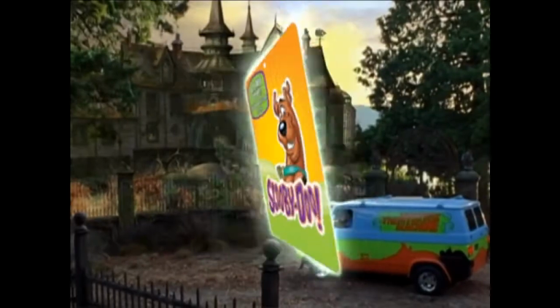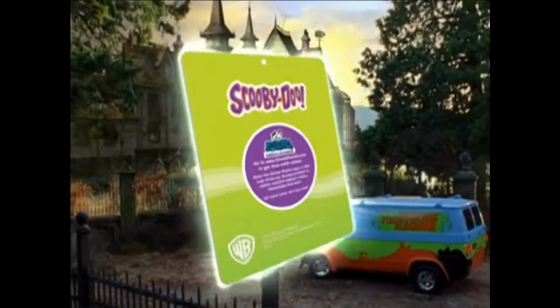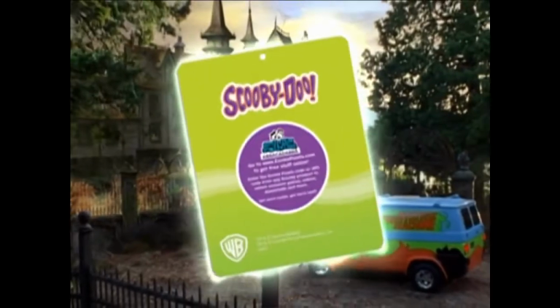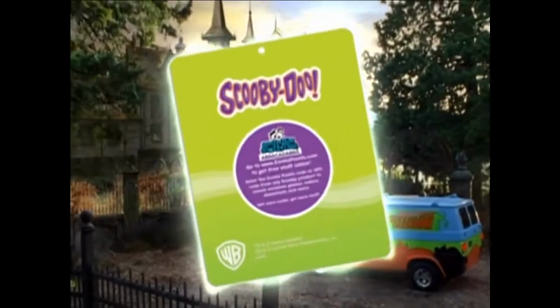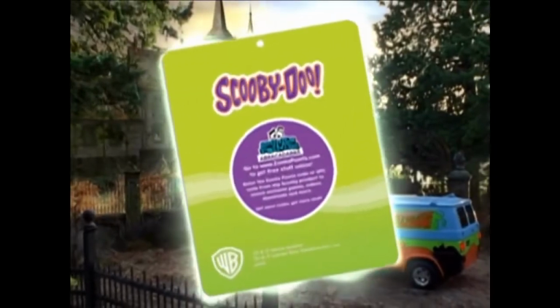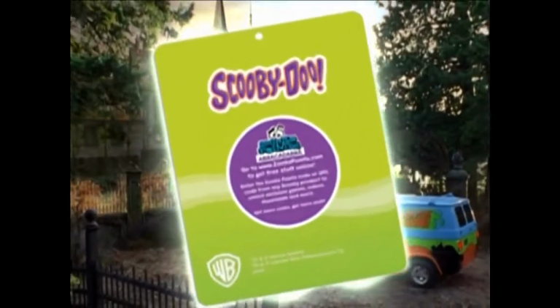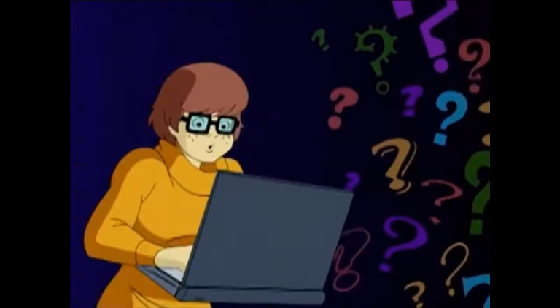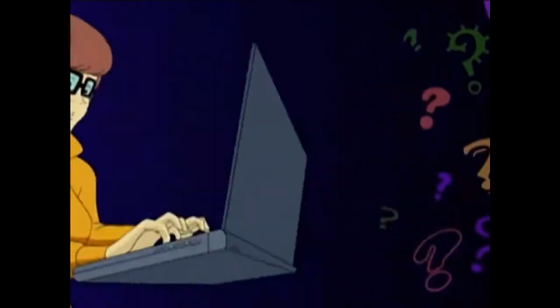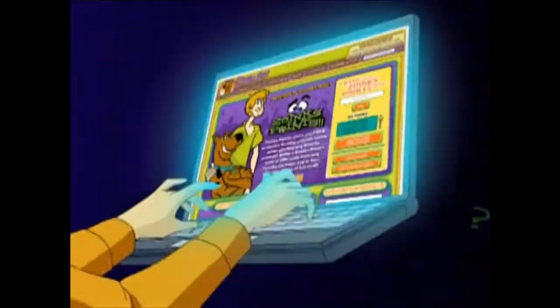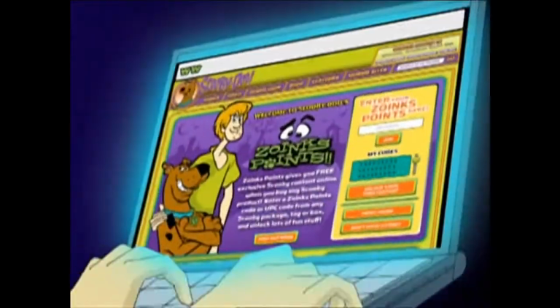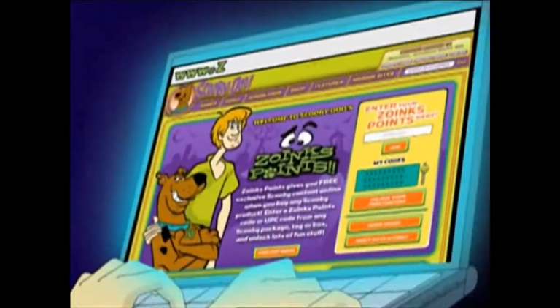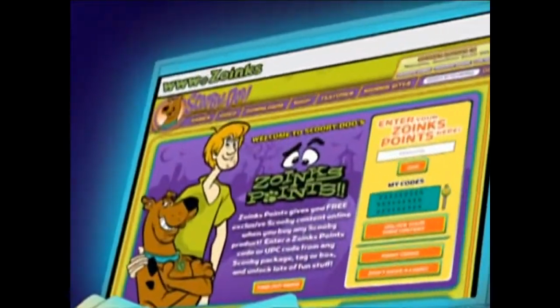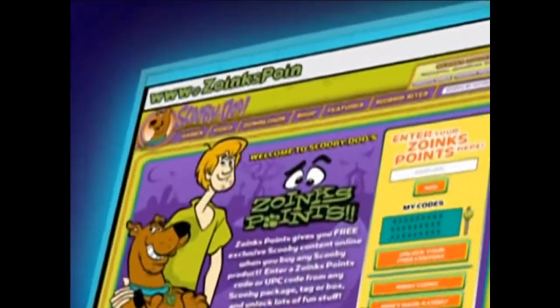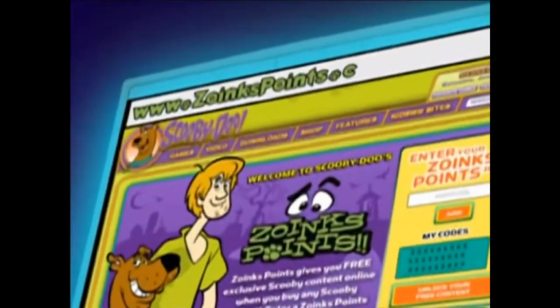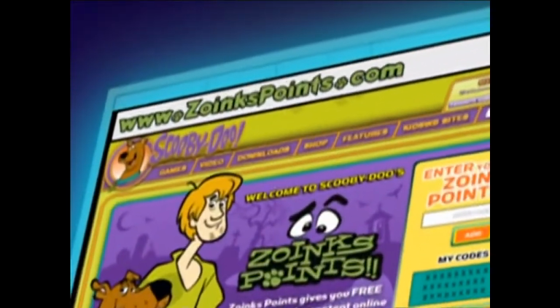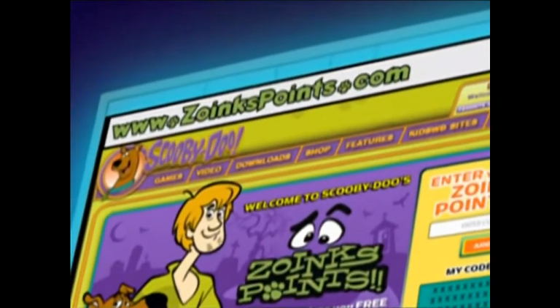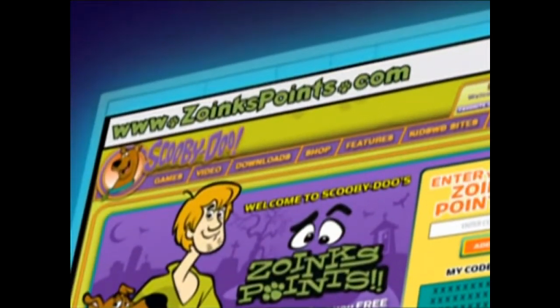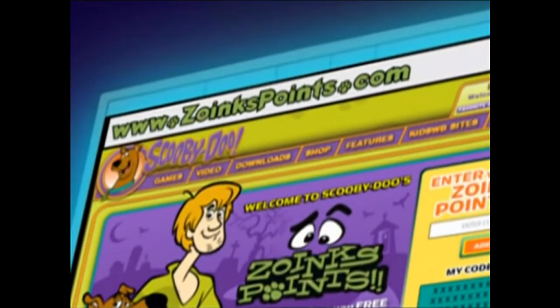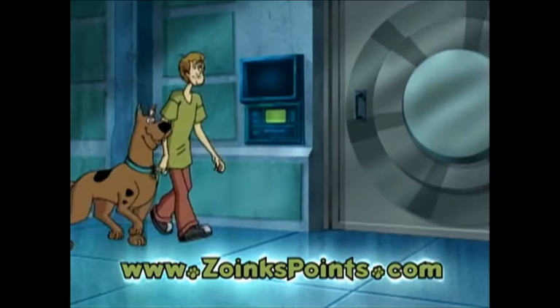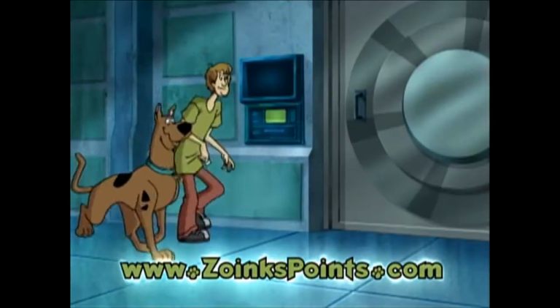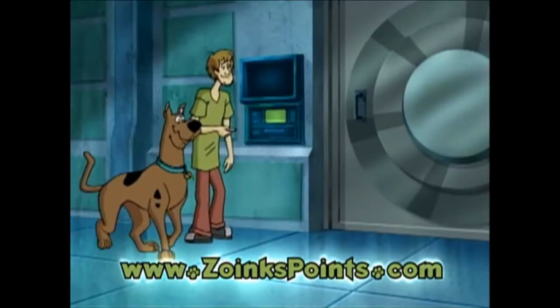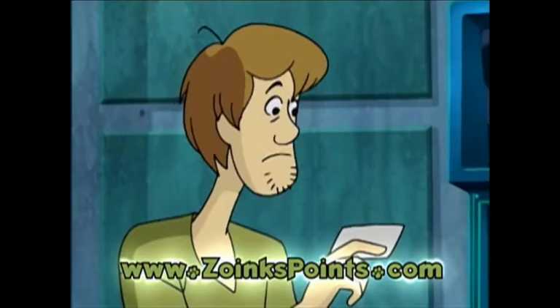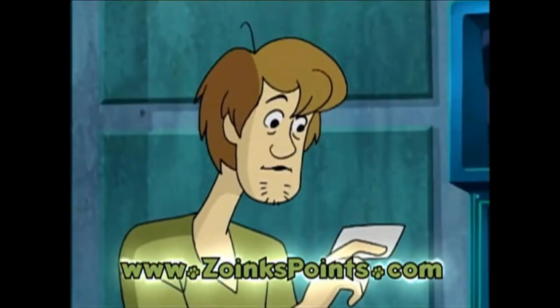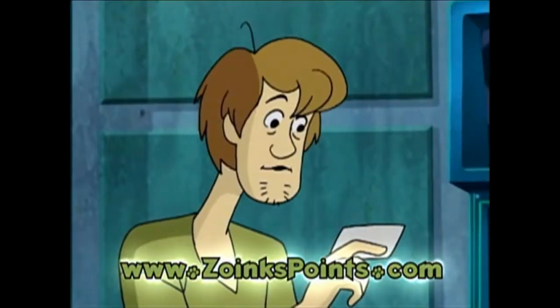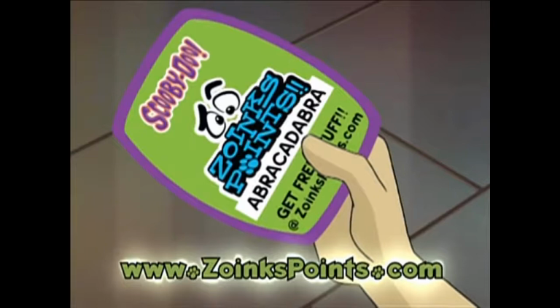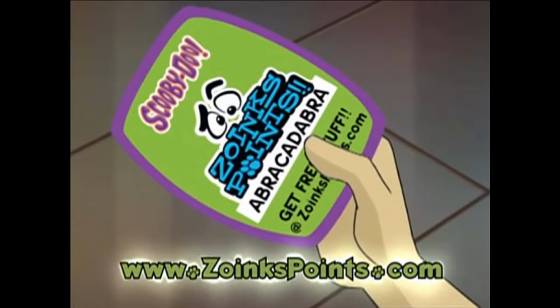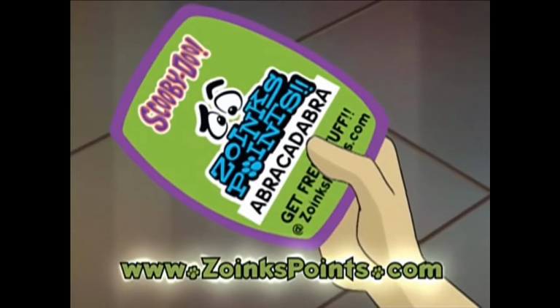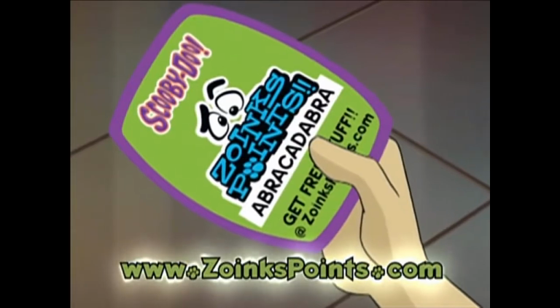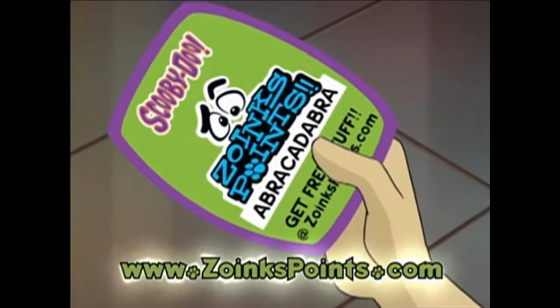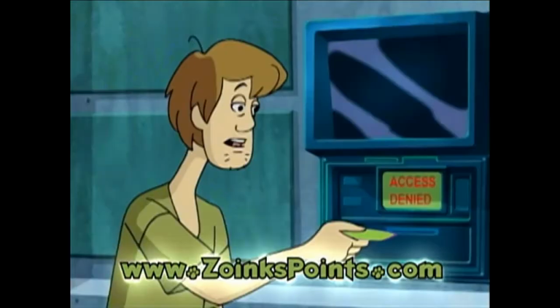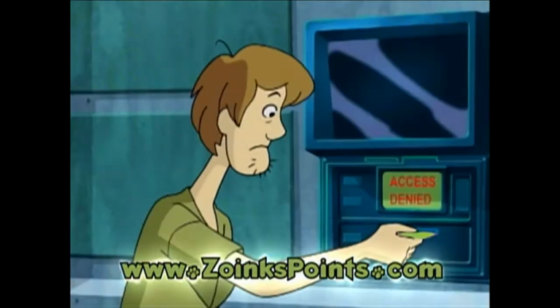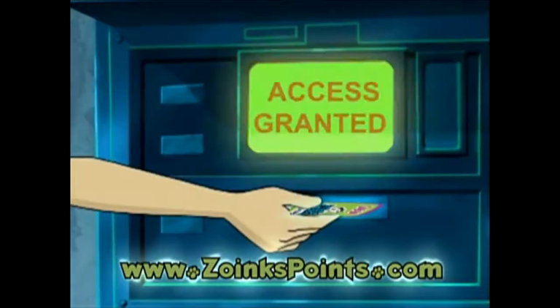Once you've got the code, head online to ZOINTSPOINTS.com to discover what your special ZOINTS POINTS code will unlock.